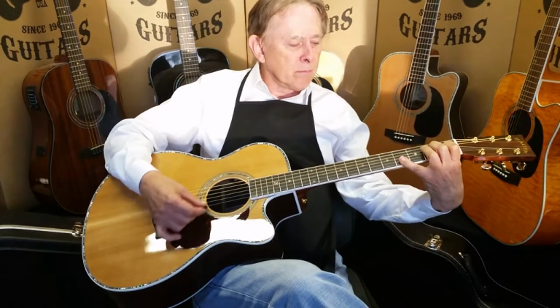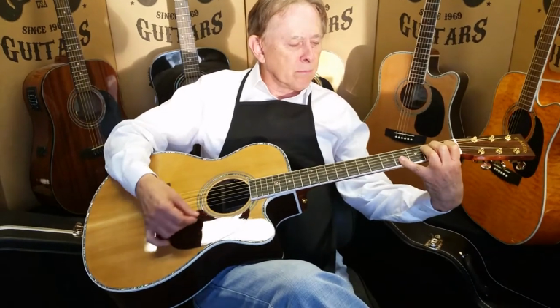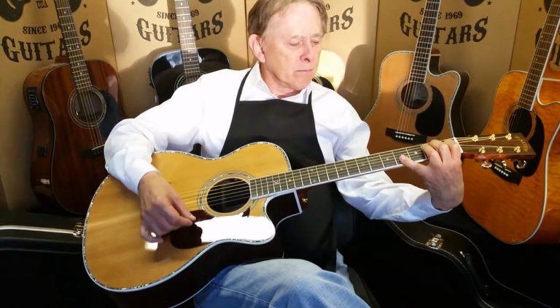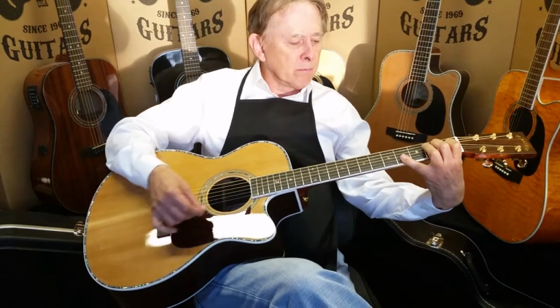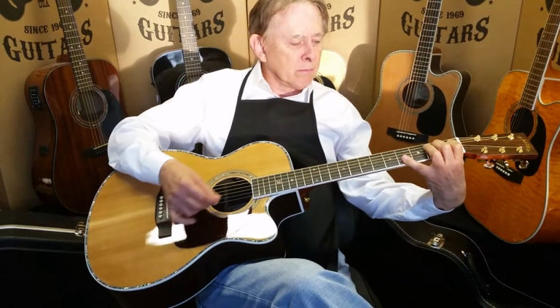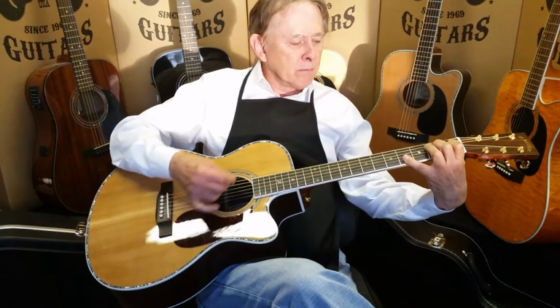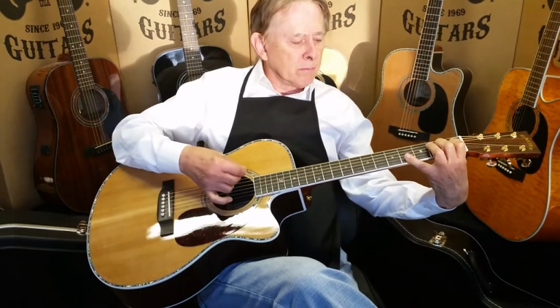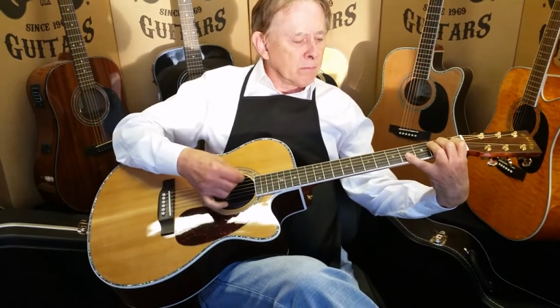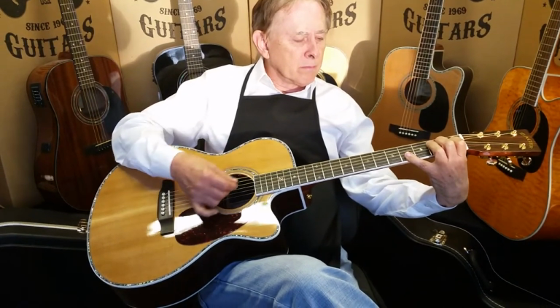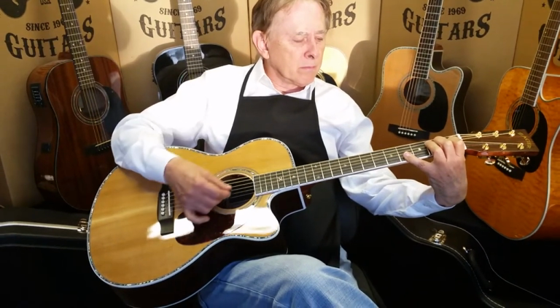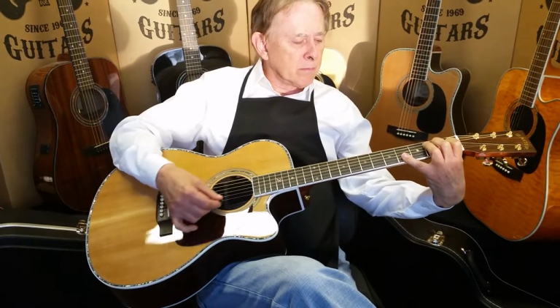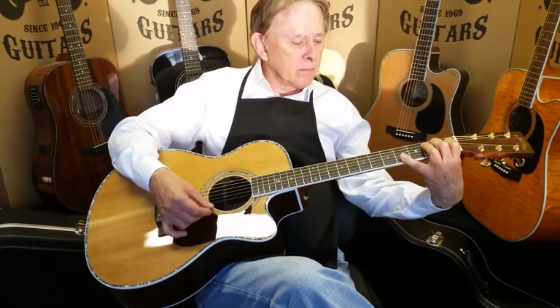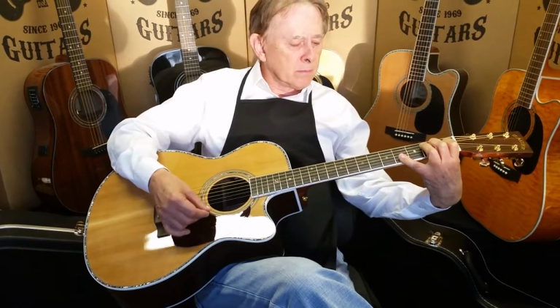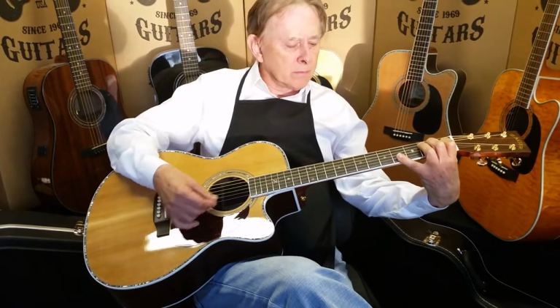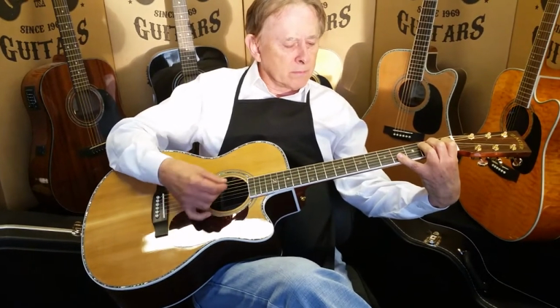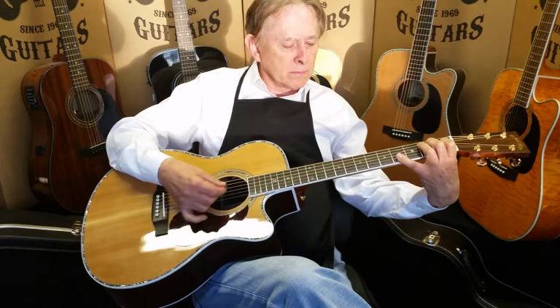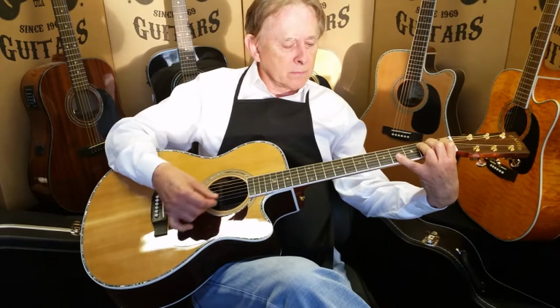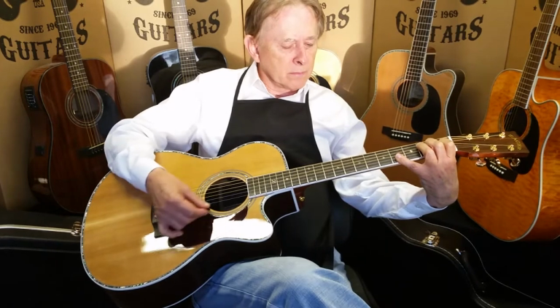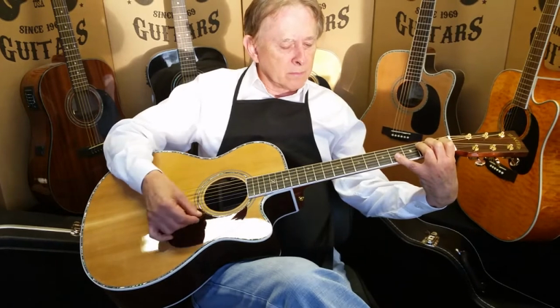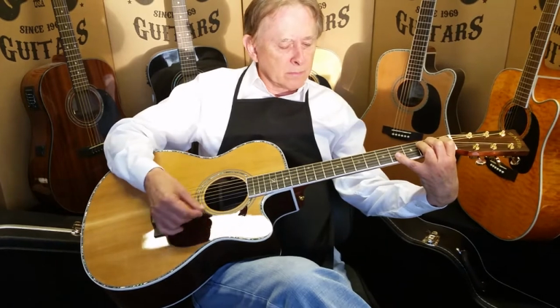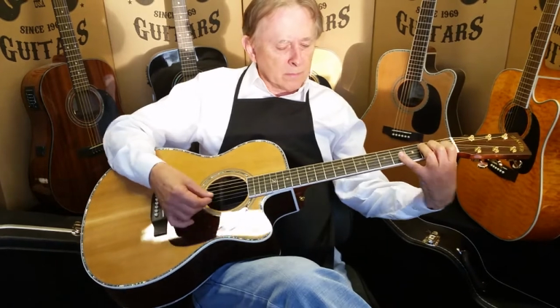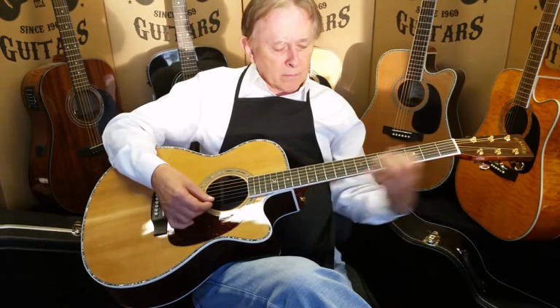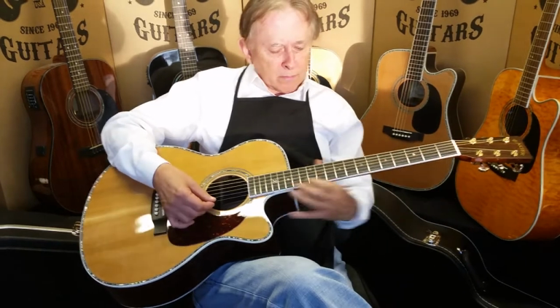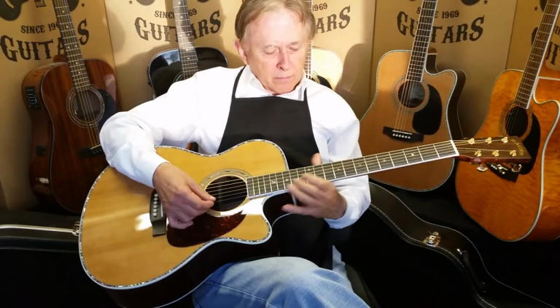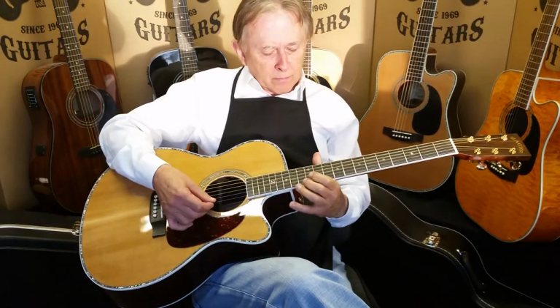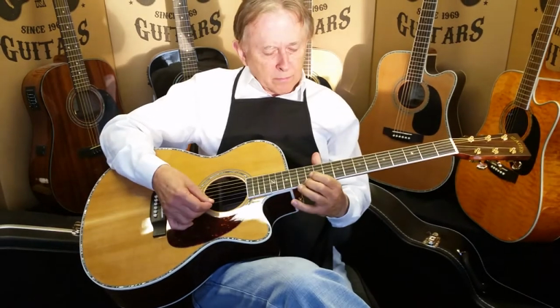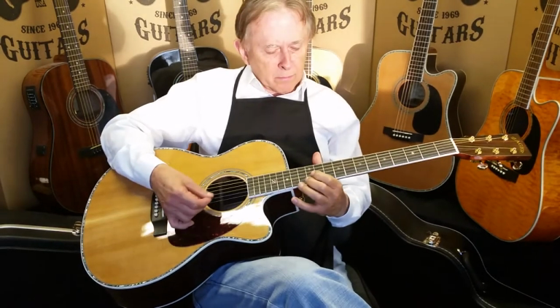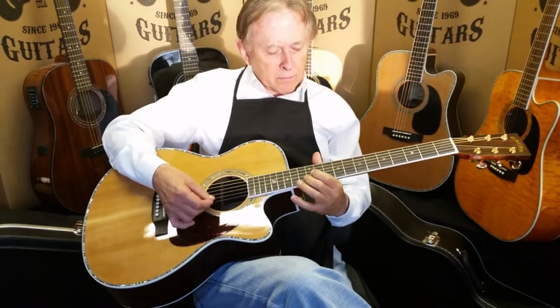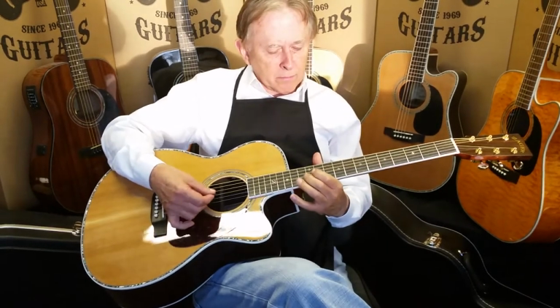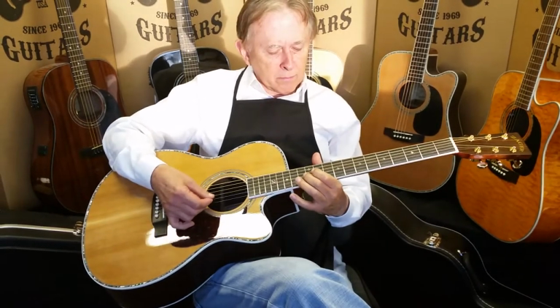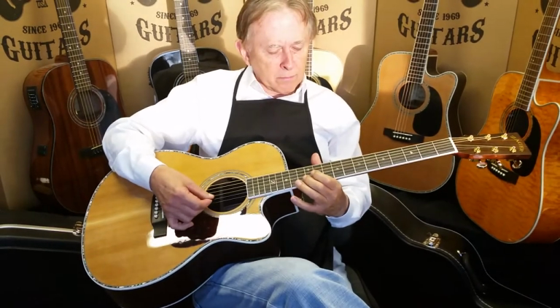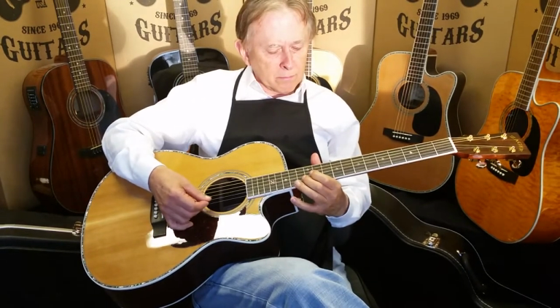Dennis Jr. here with Zager Guitars in Lincoln, Nebraska, with my father Denny Sr. in the recording studio.